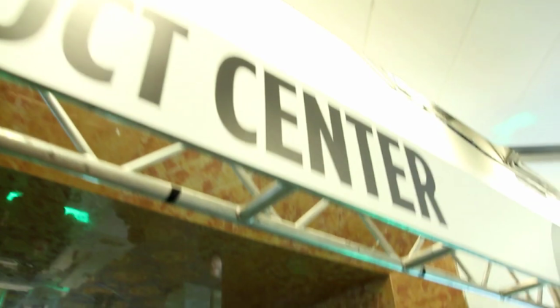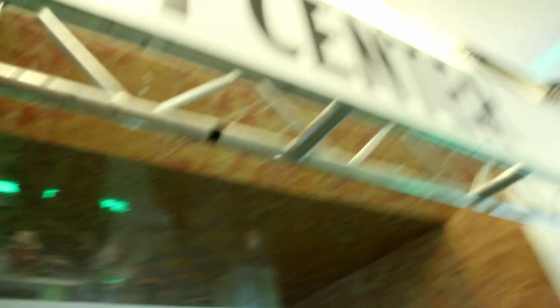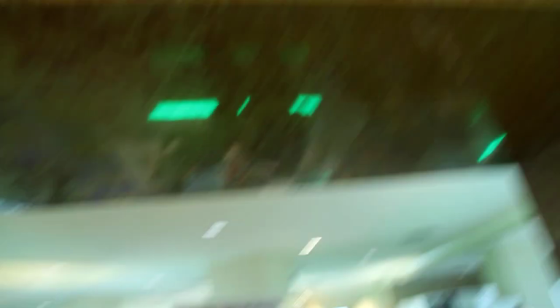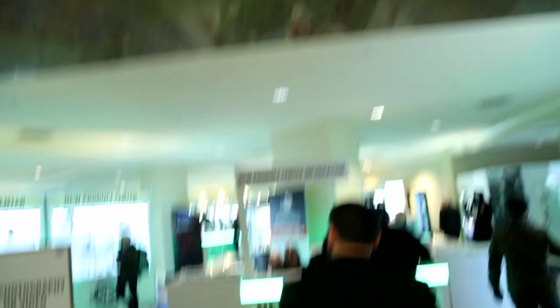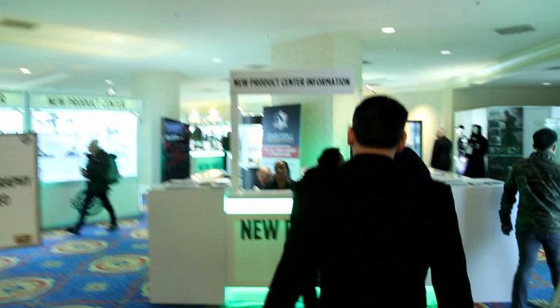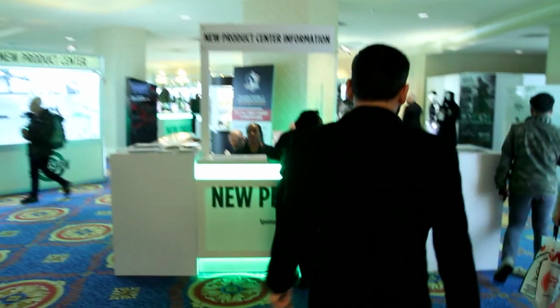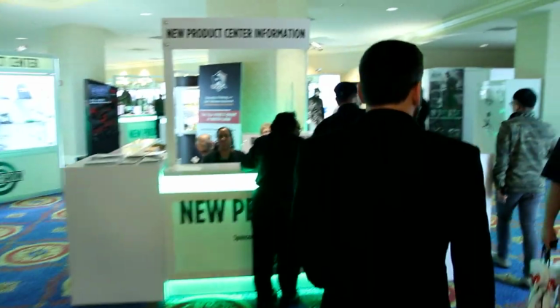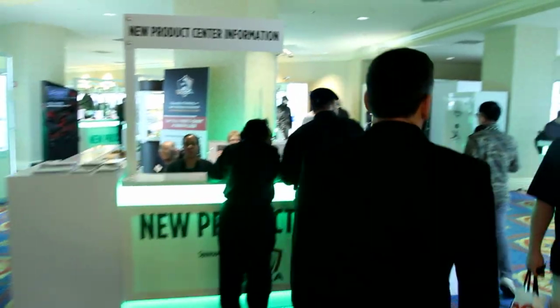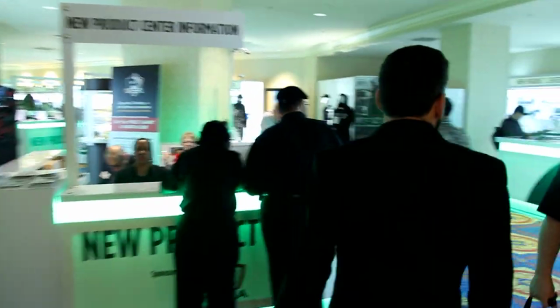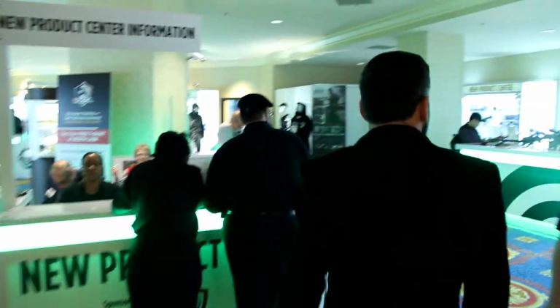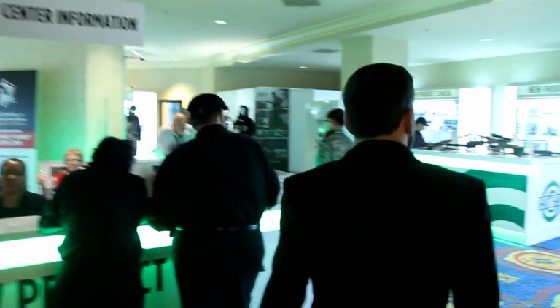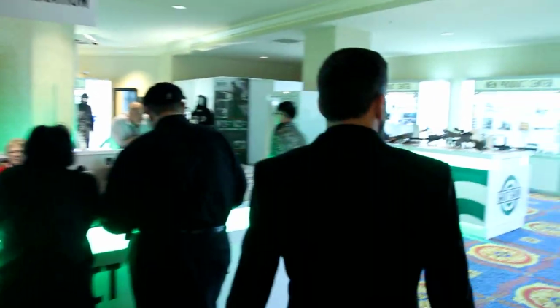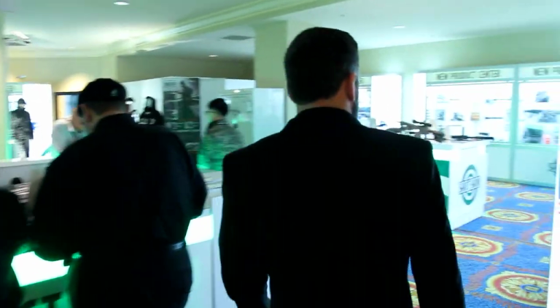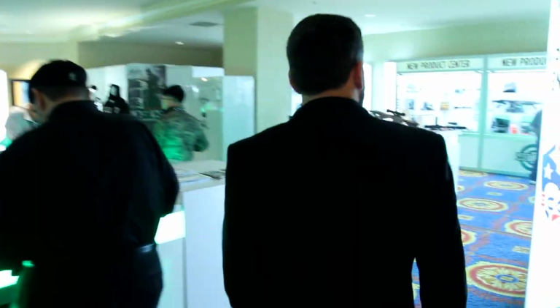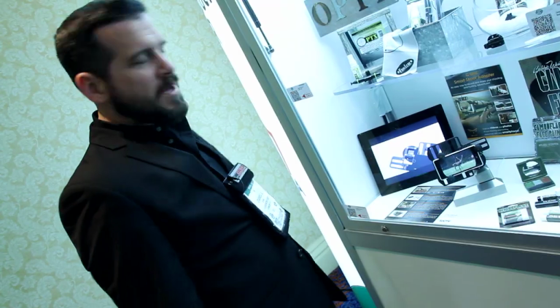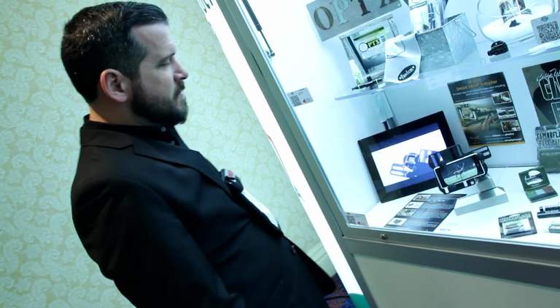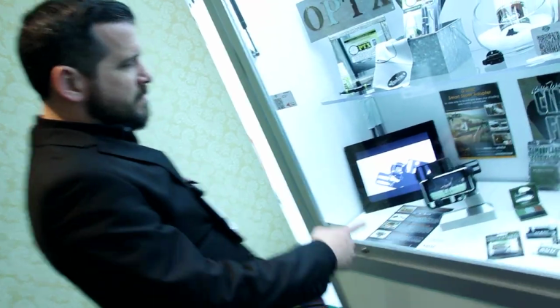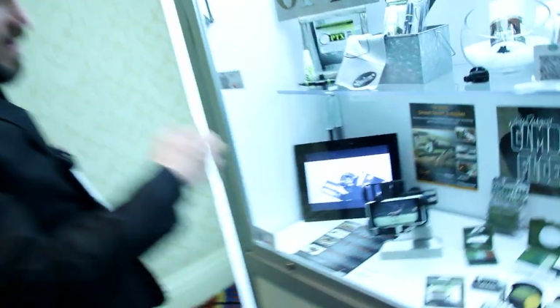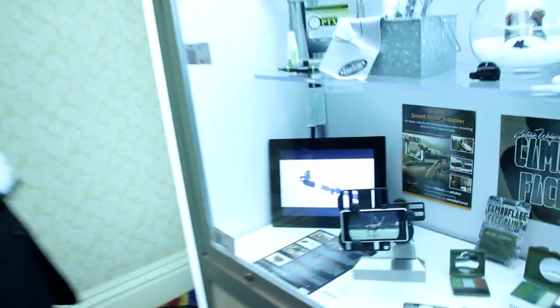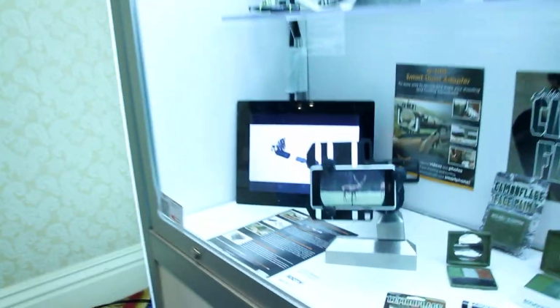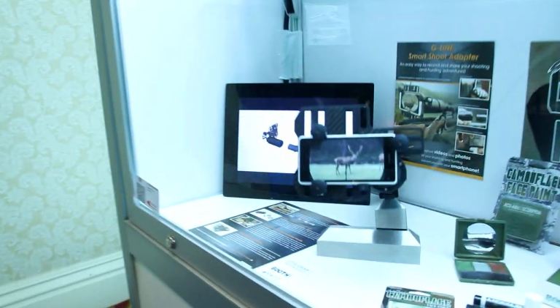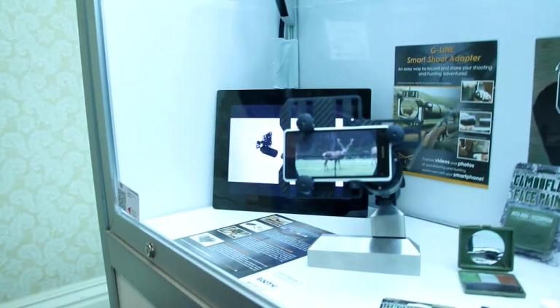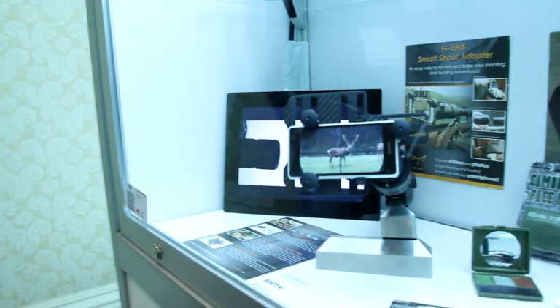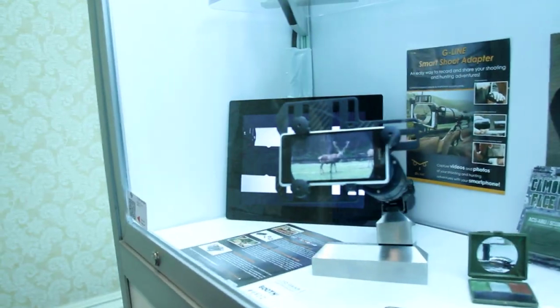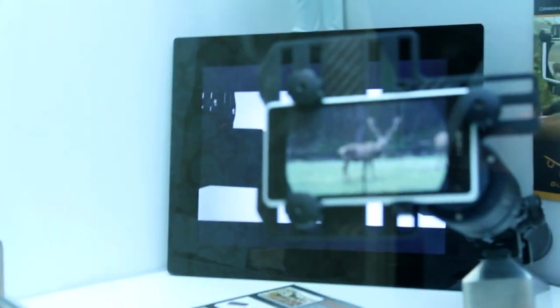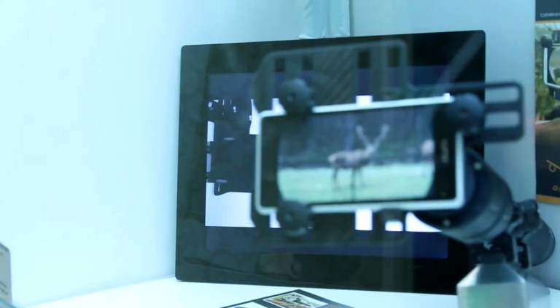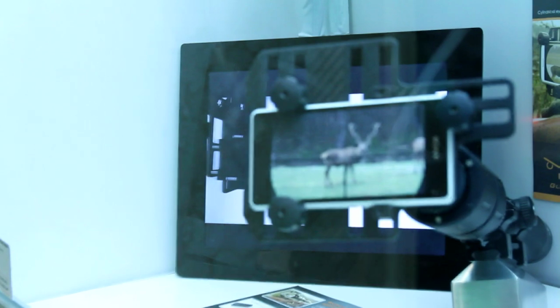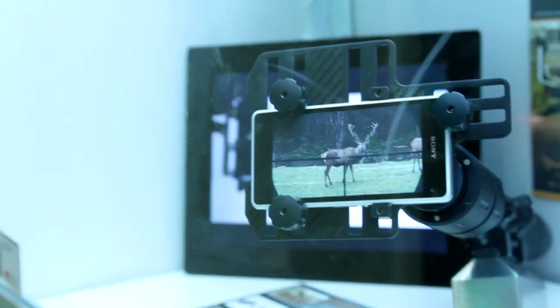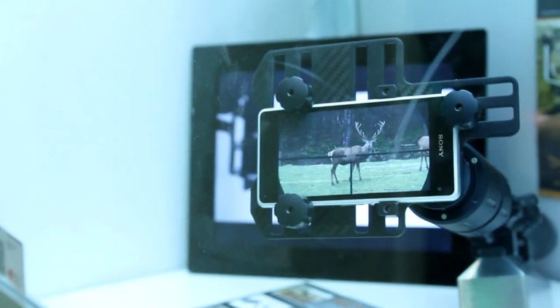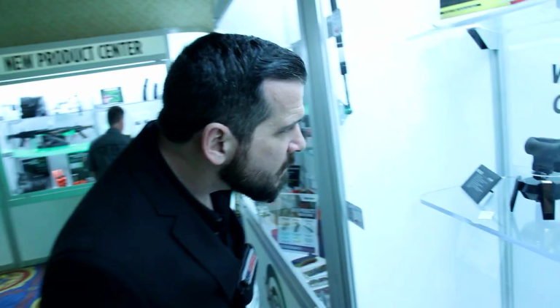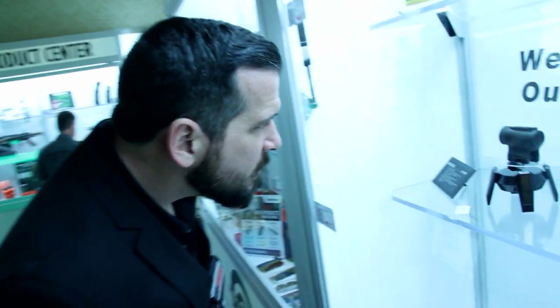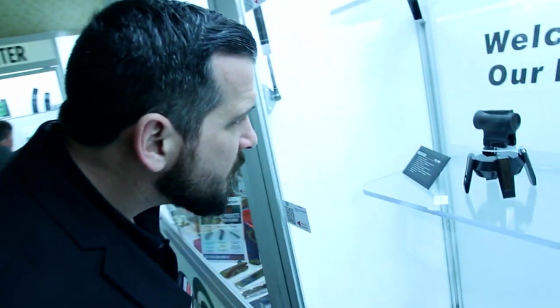The new product center had a lot of cool new products that I would have completely missed out on the show floor. Next year this is going to be one of my first stops to see what I need to go check out later in the week.